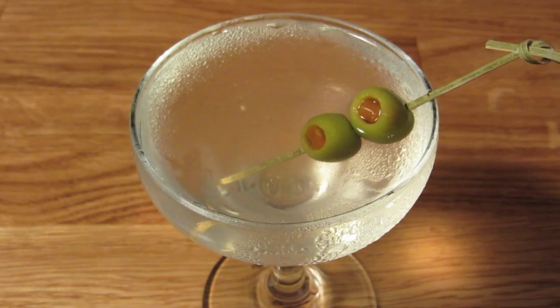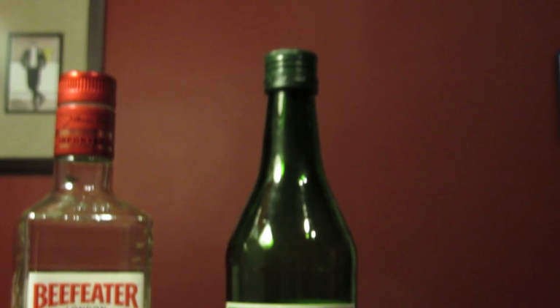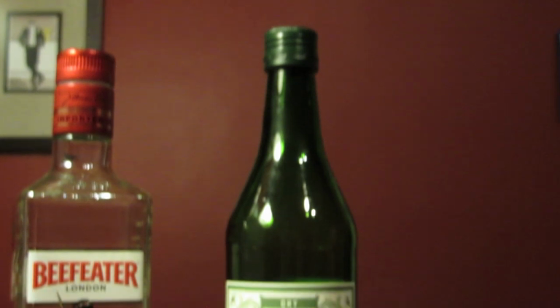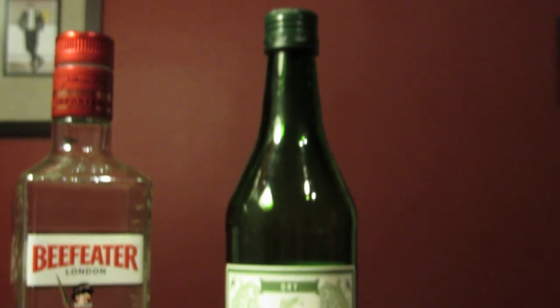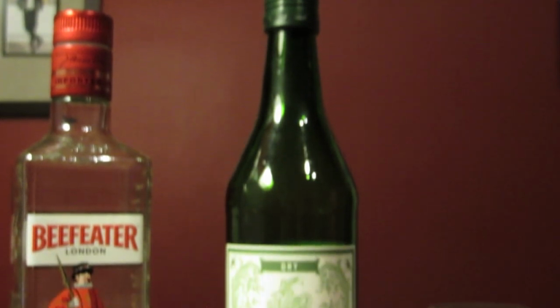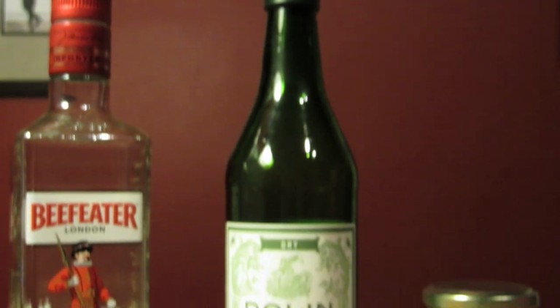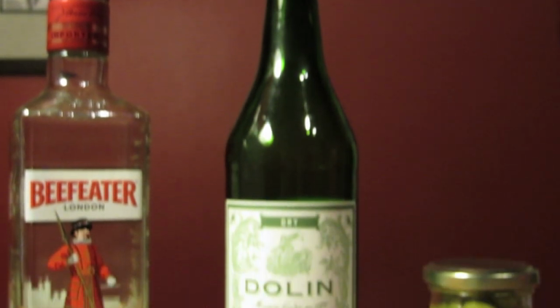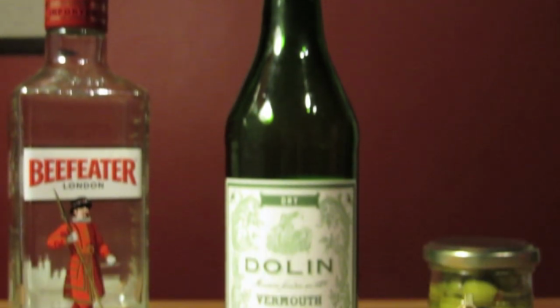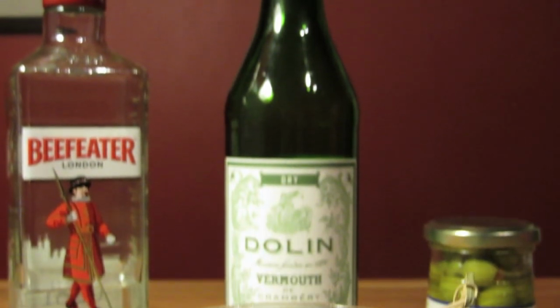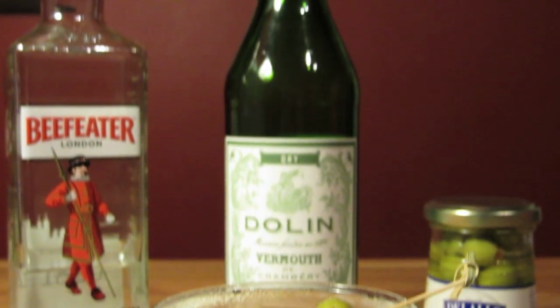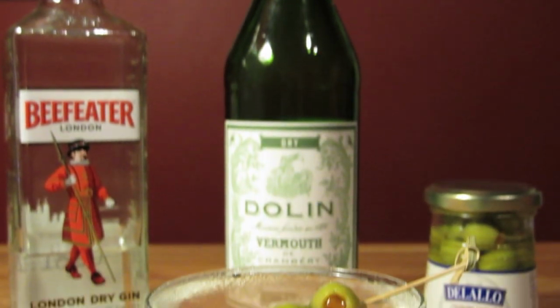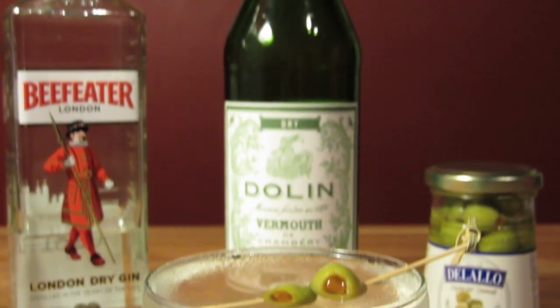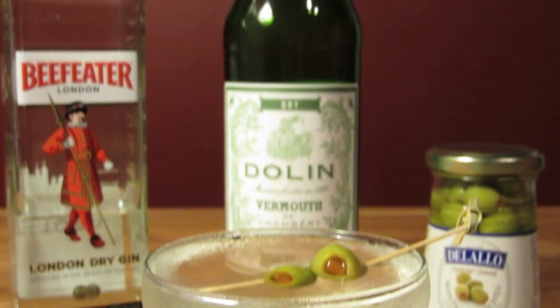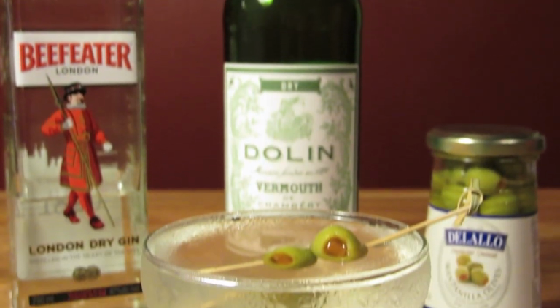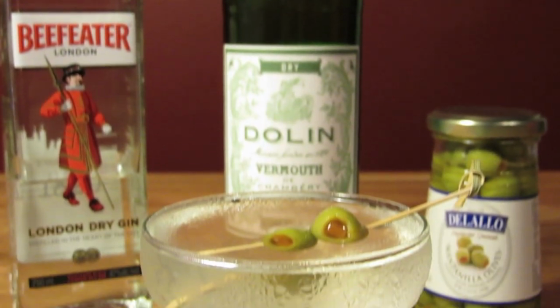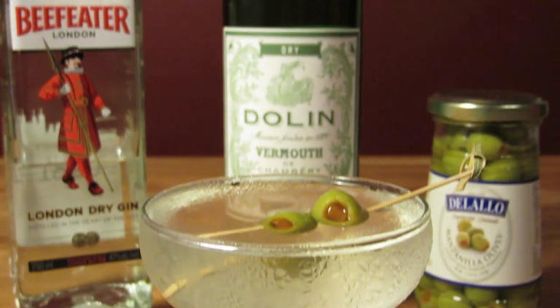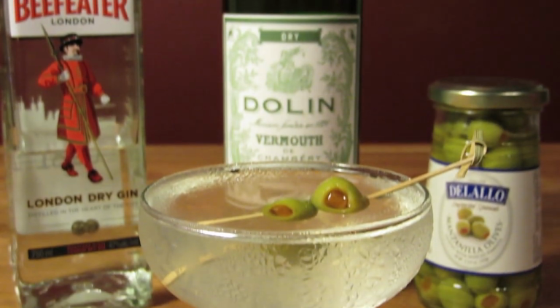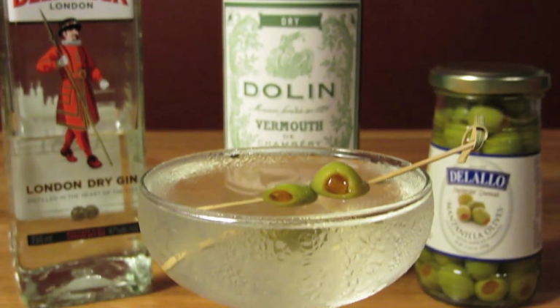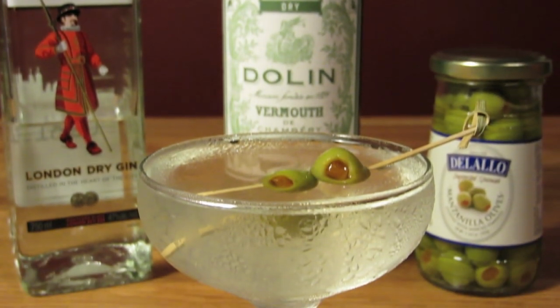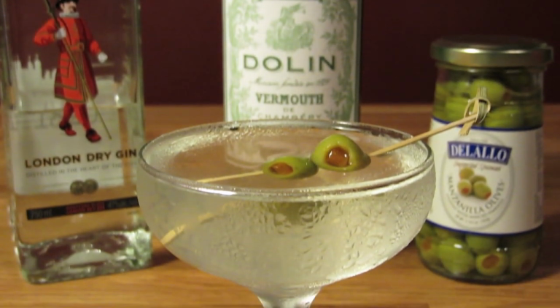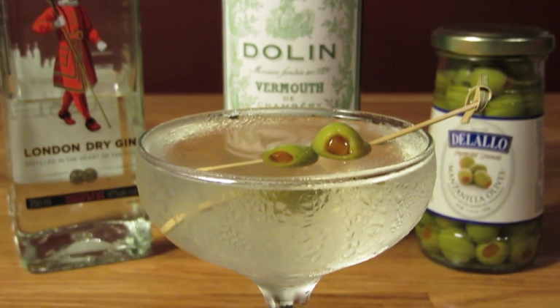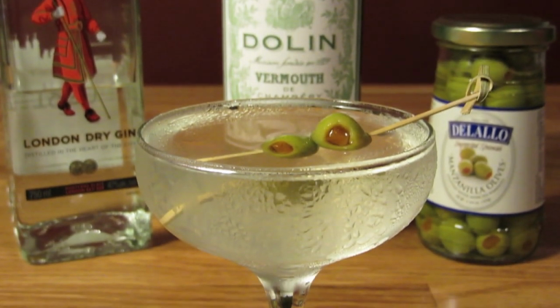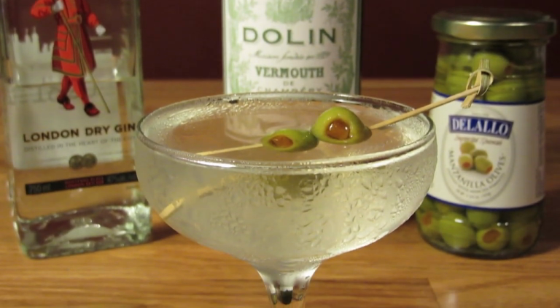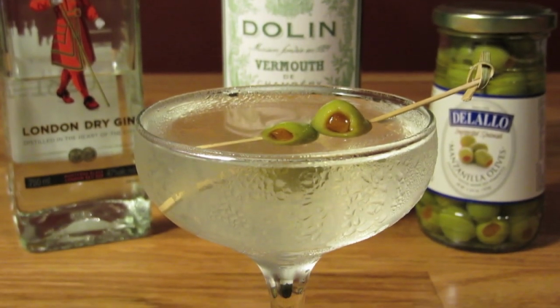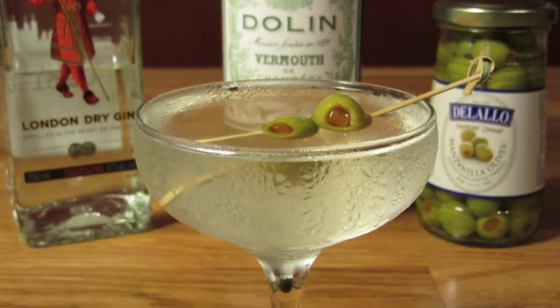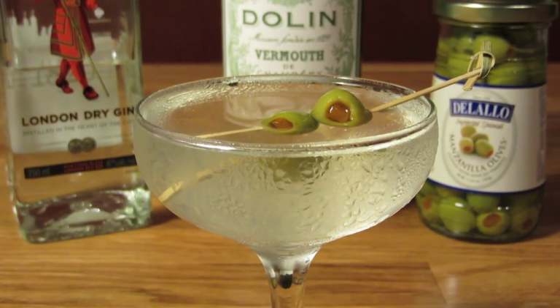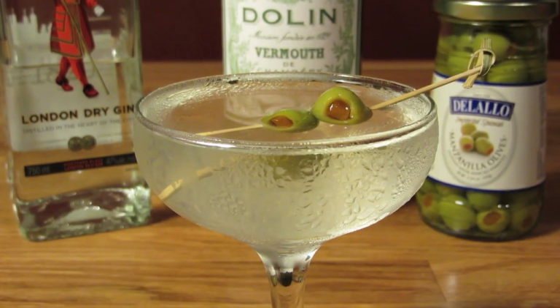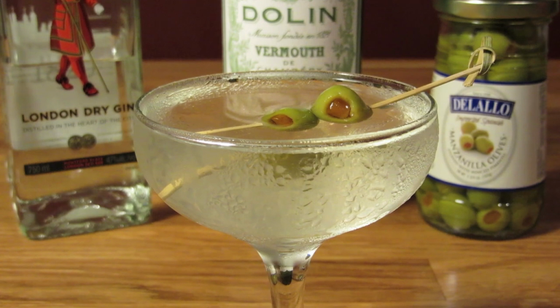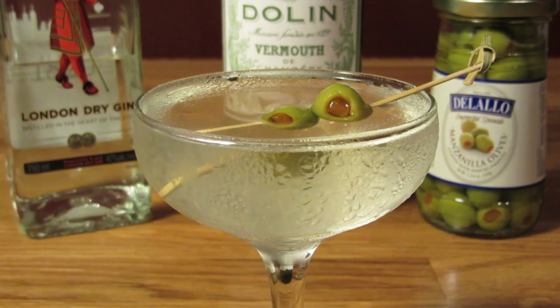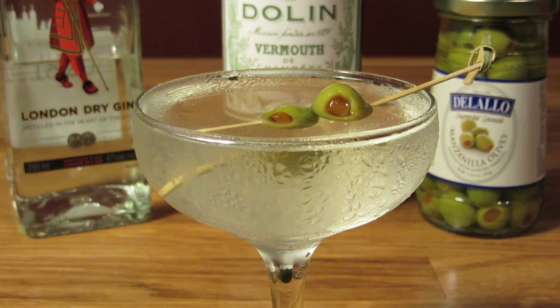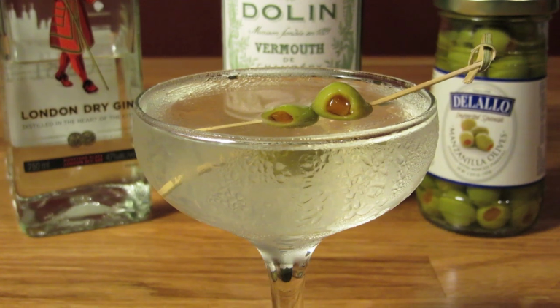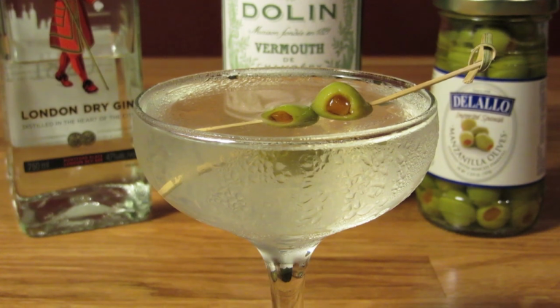And there you have it — the Dirty Martini, the way Bond likes it. Just don't tell Leiter. Cheers.